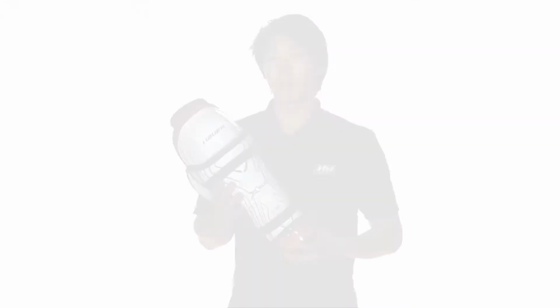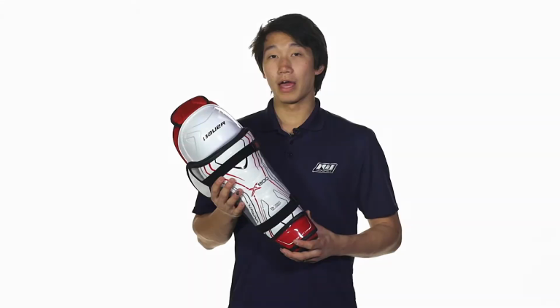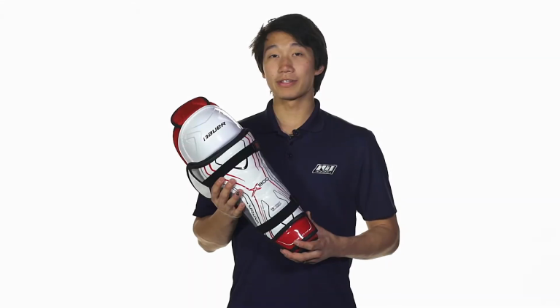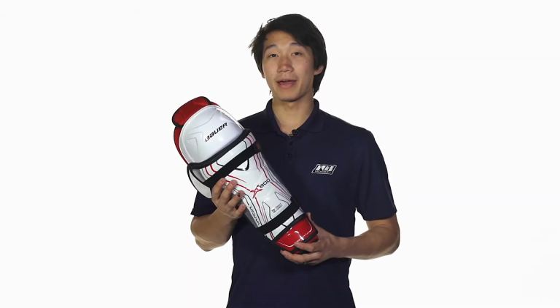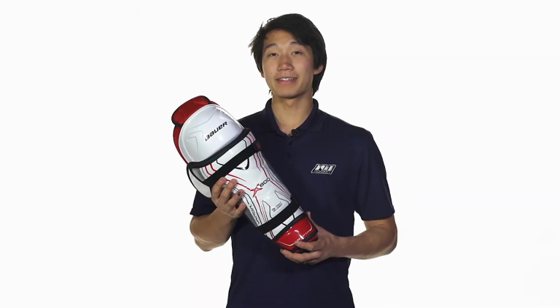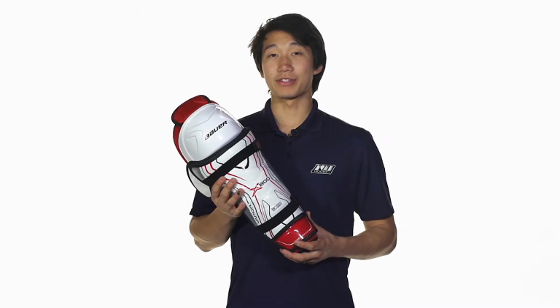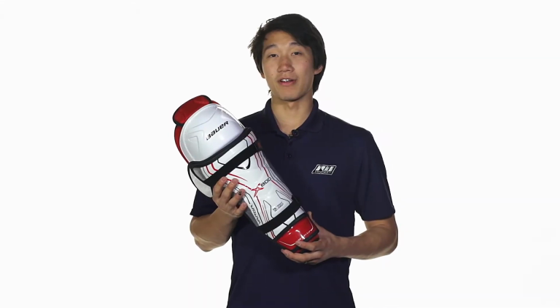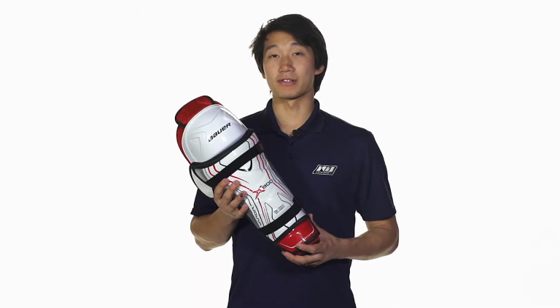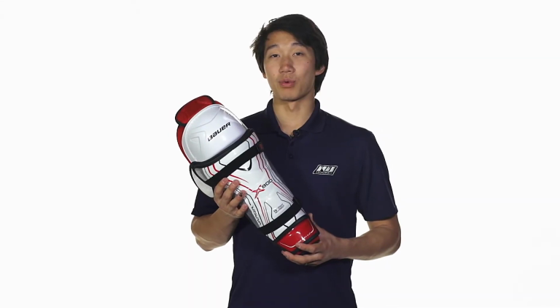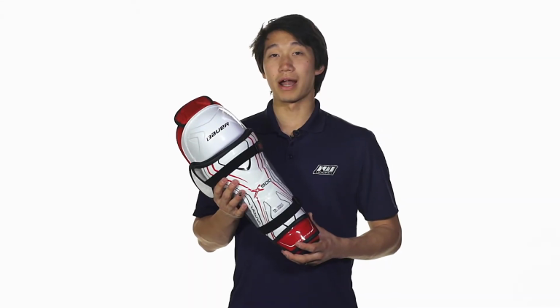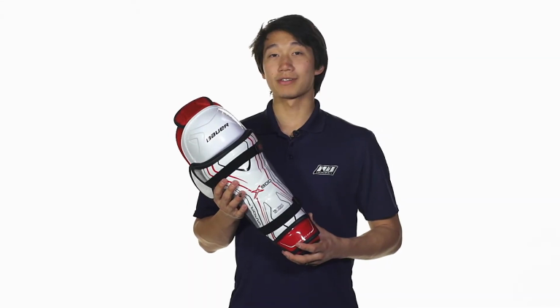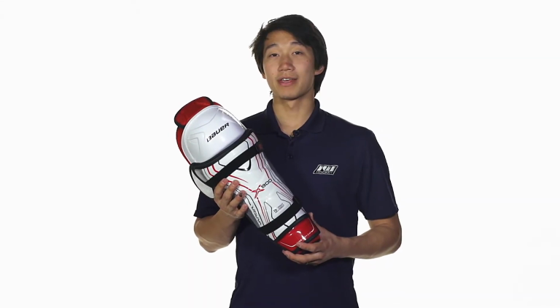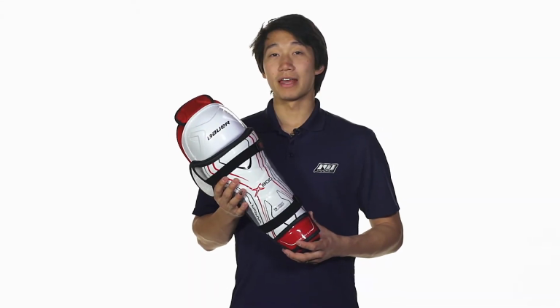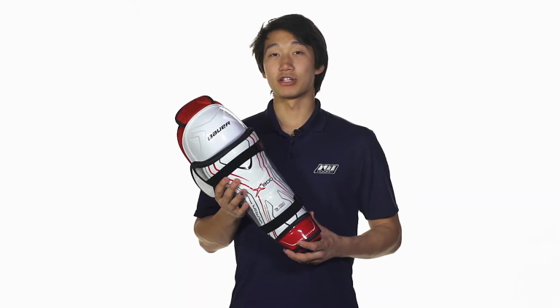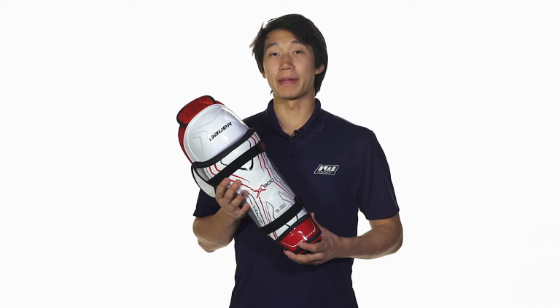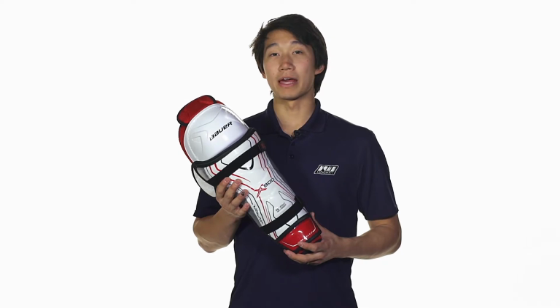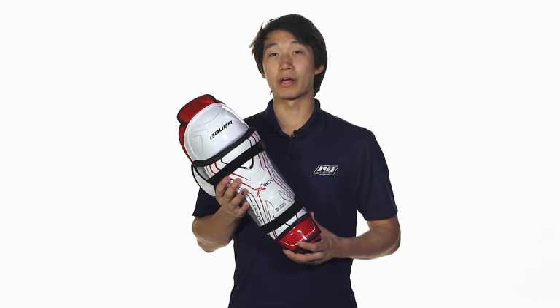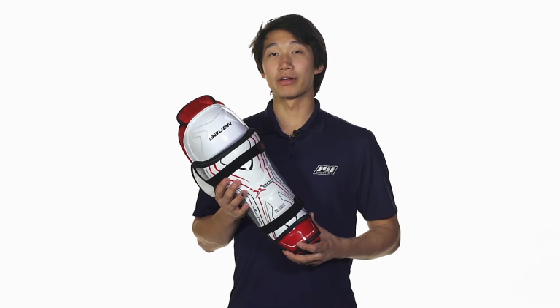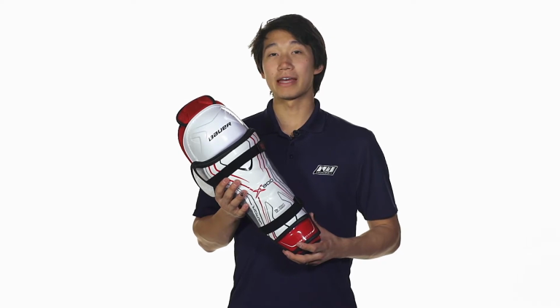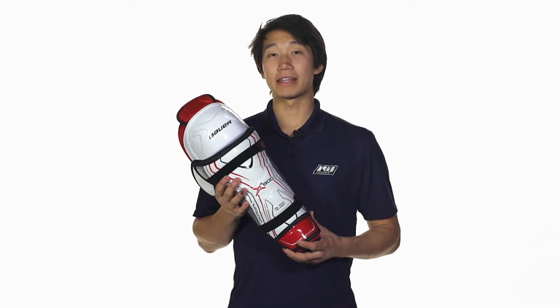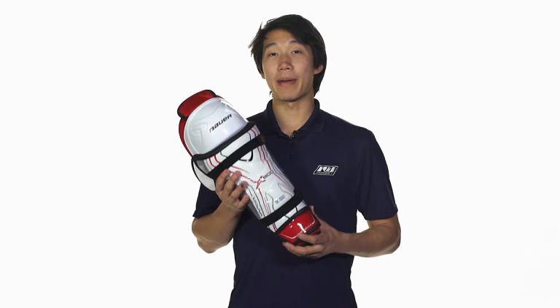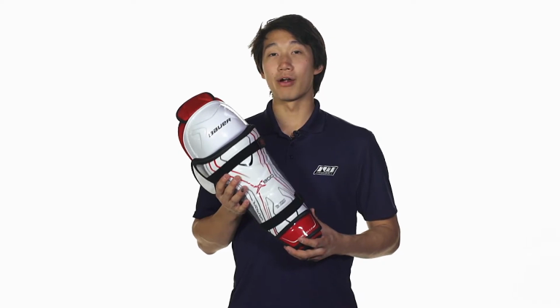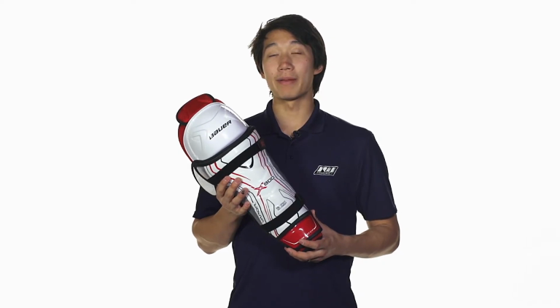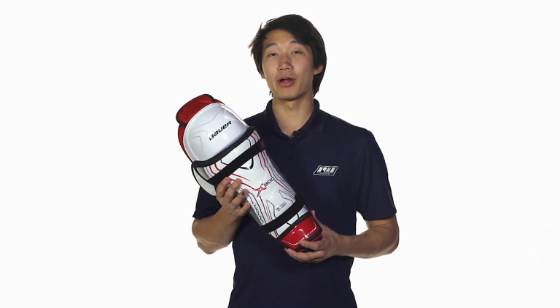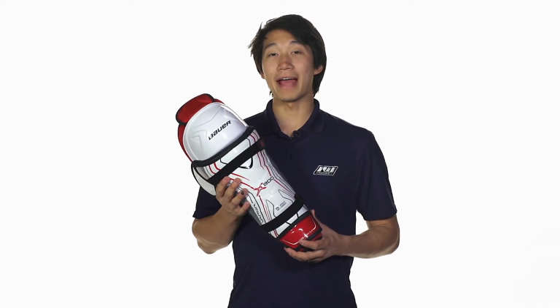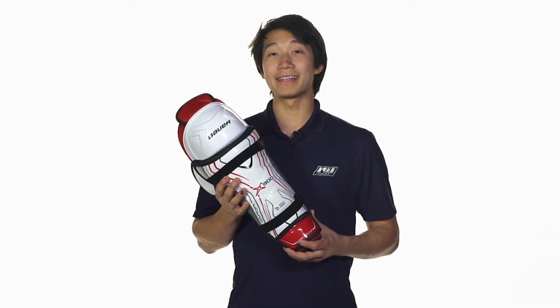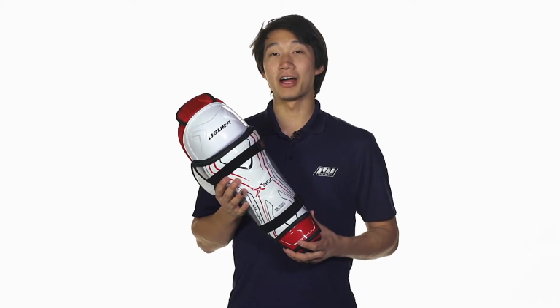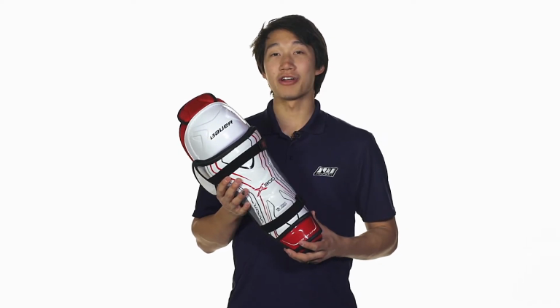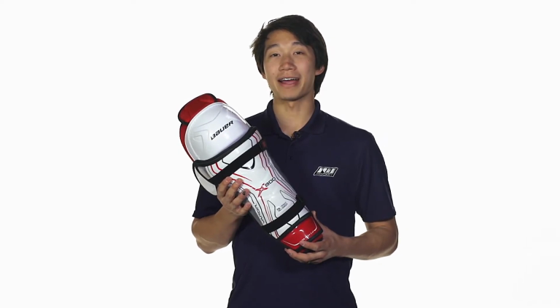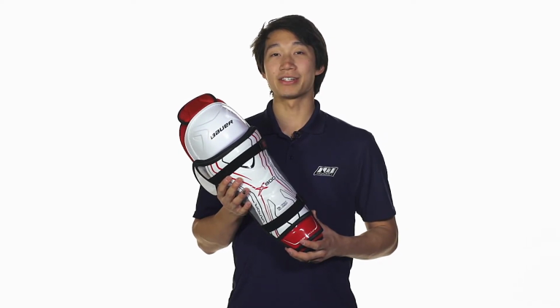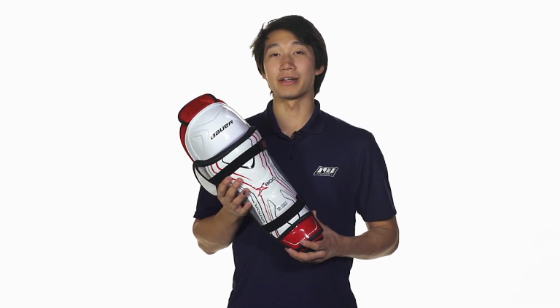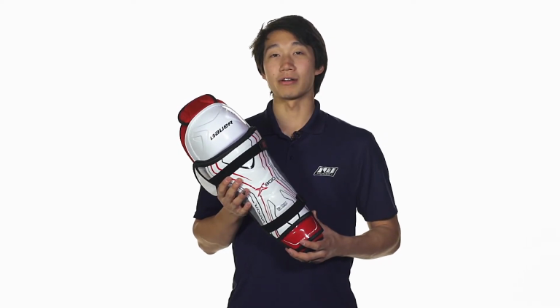Hey, what's up guys, this is Chris from The Warehouse, and here I am taking a quick look at the Bauer Vapor X800 hockey shin guards.